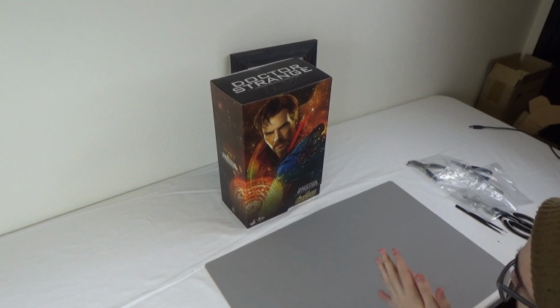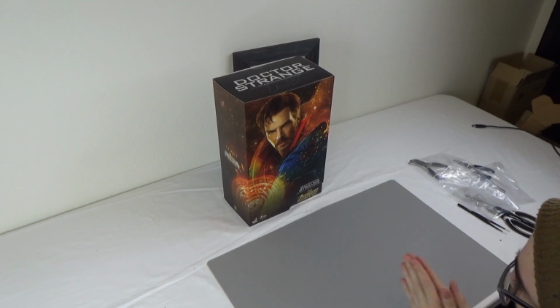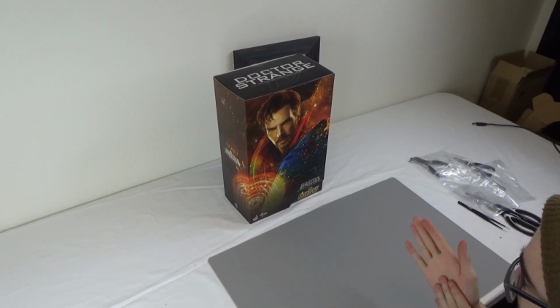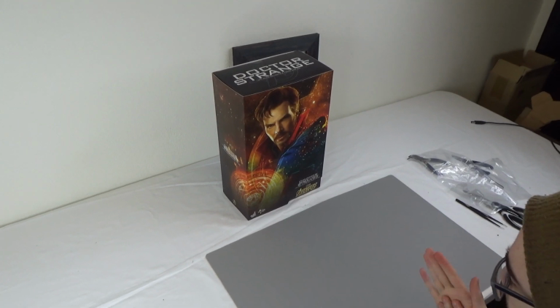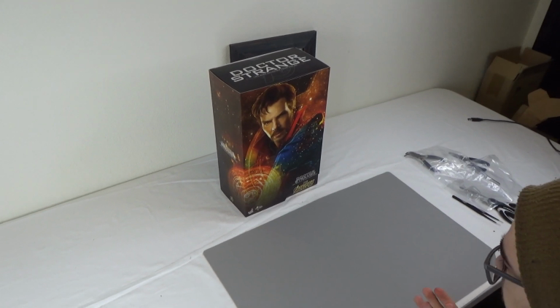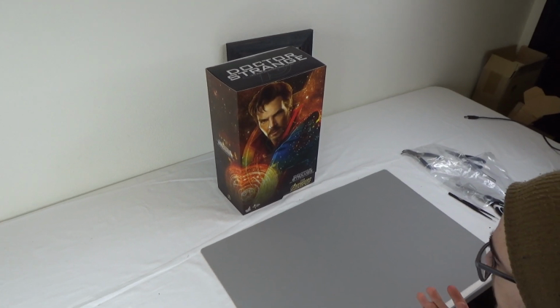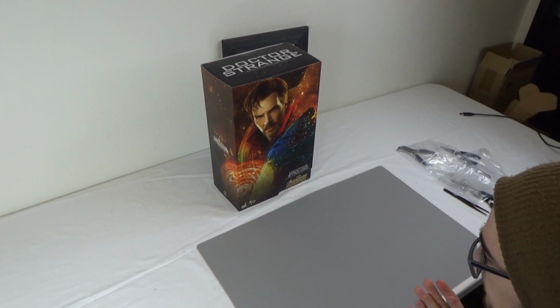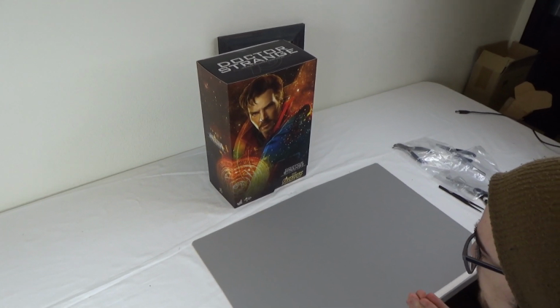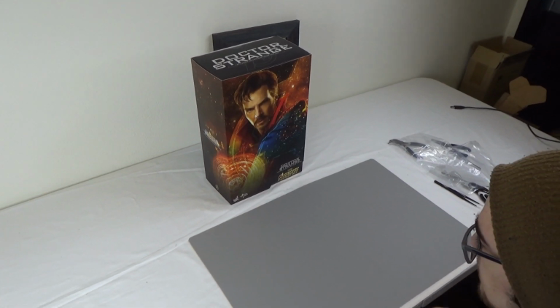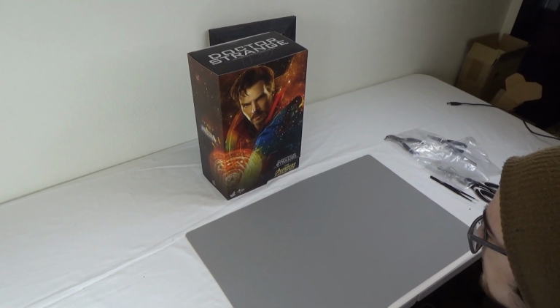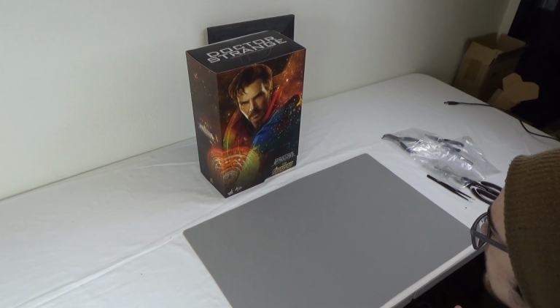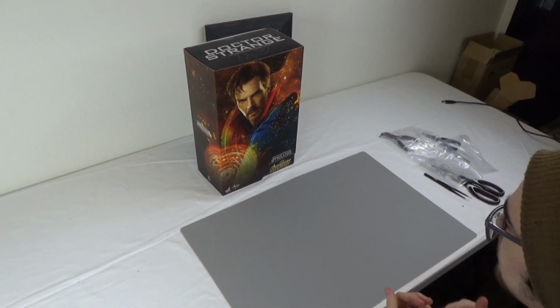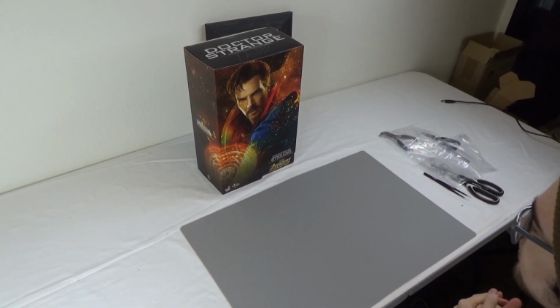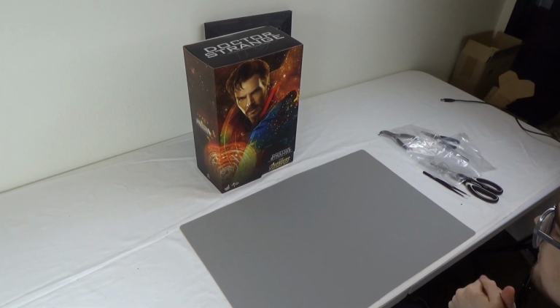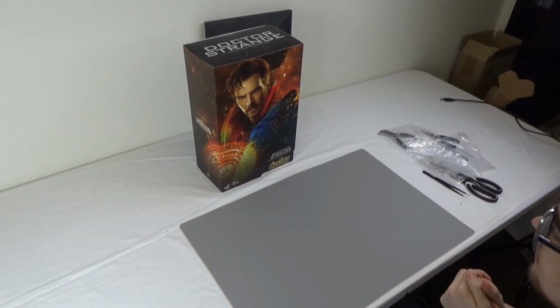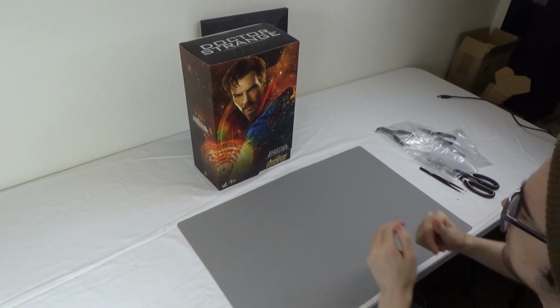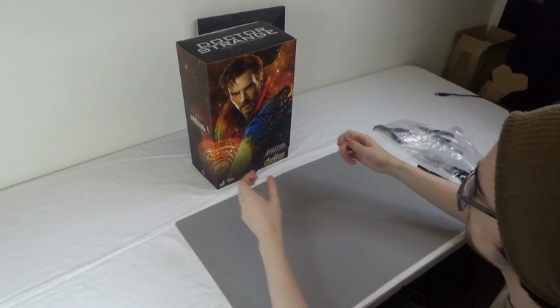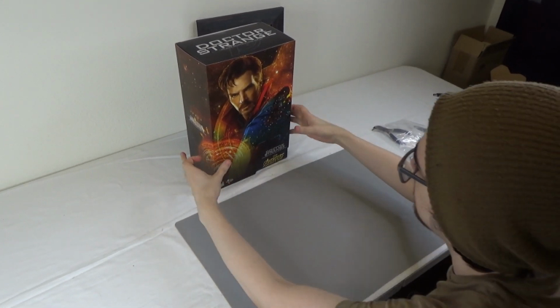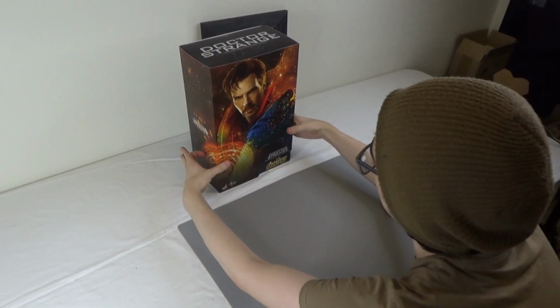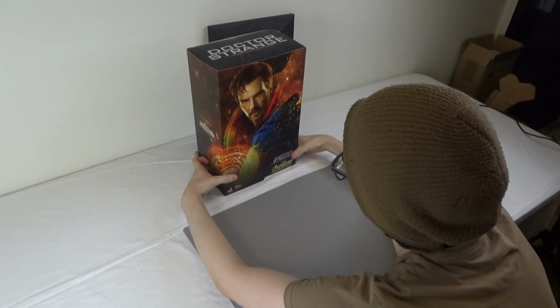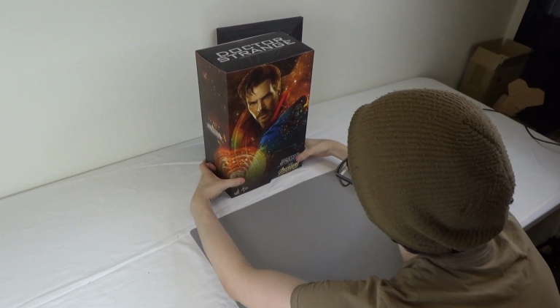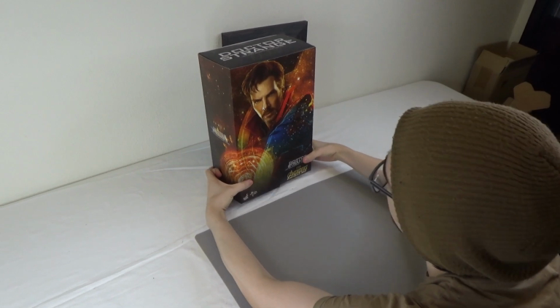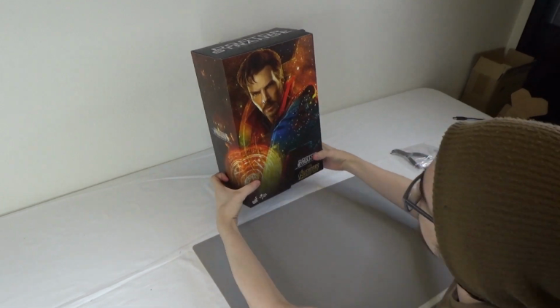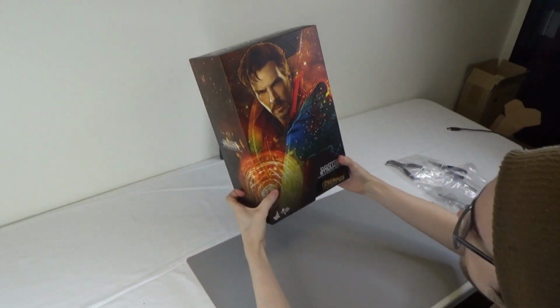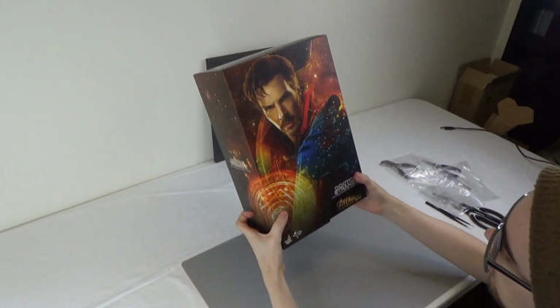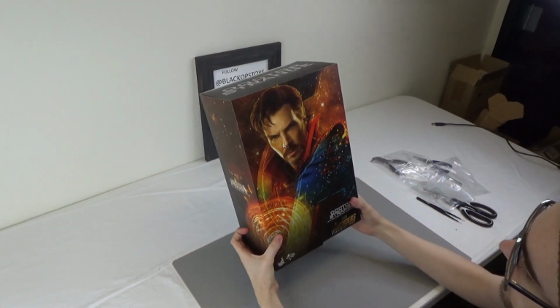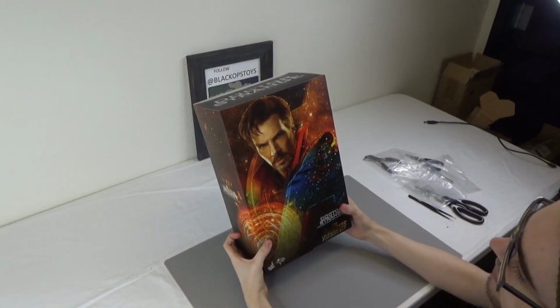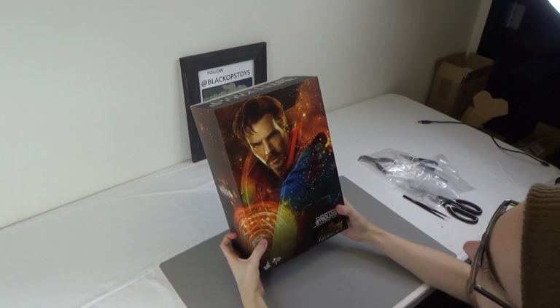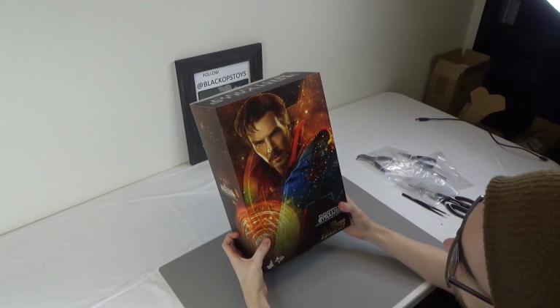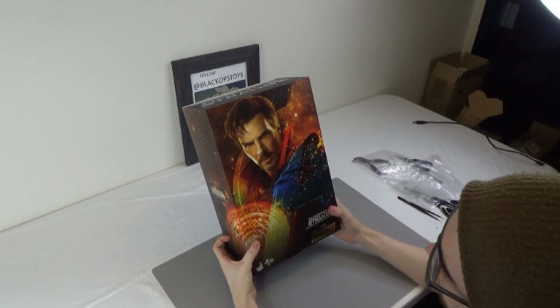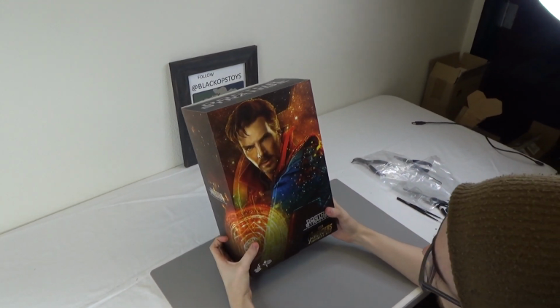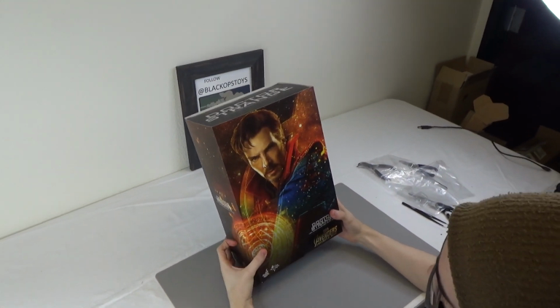Hi everyone, it's Byron here from Black Ops Toys, and today we are unboxing the MMS 484 Doctor Strange from Infinity War.